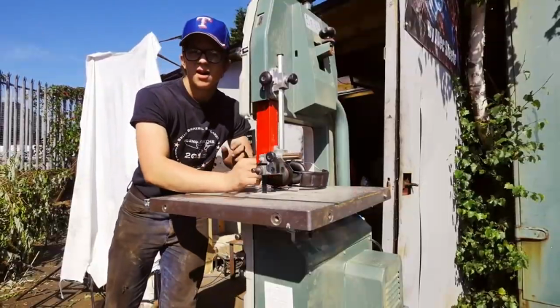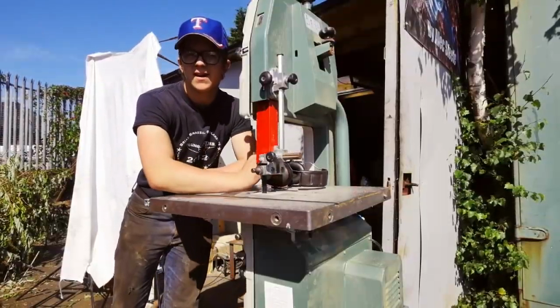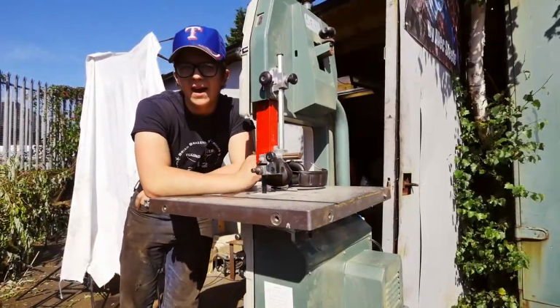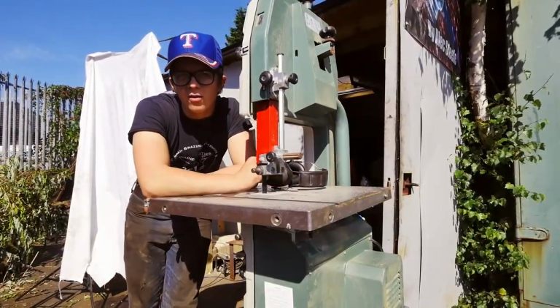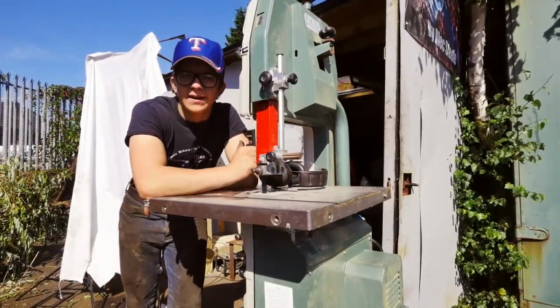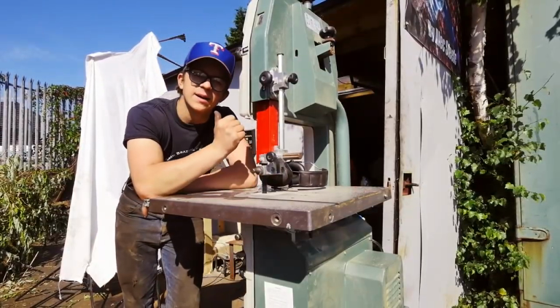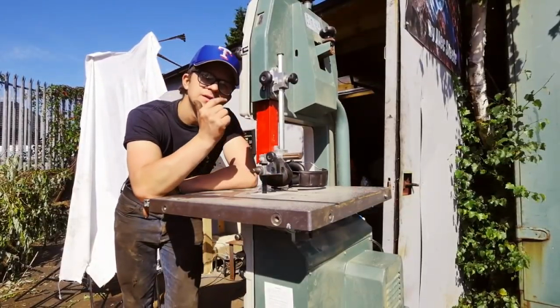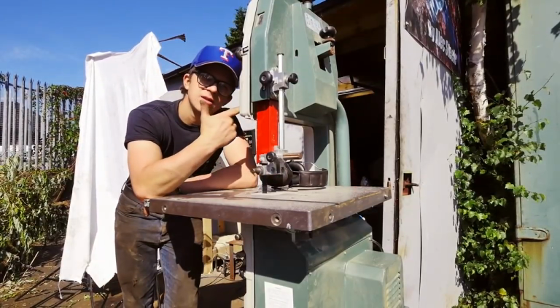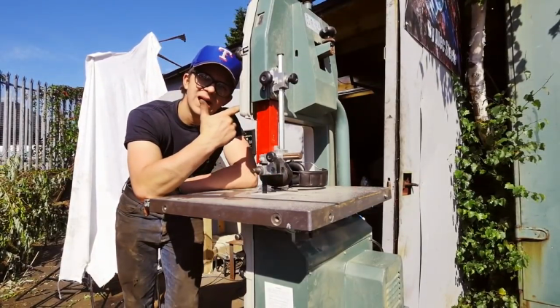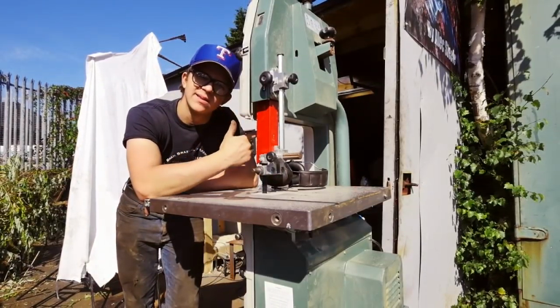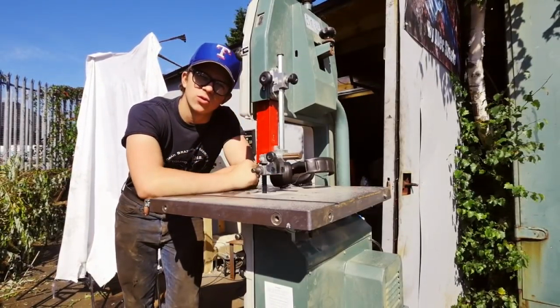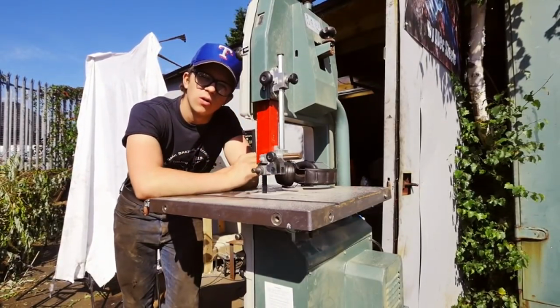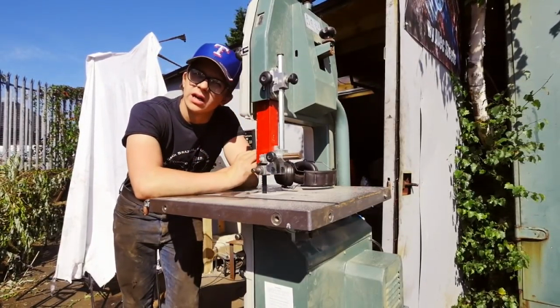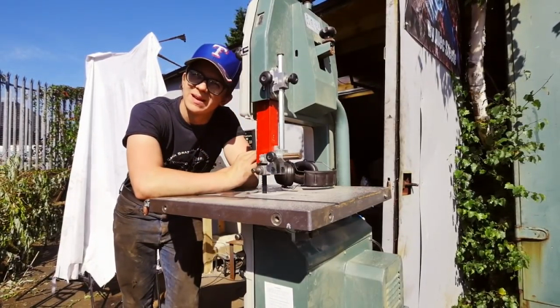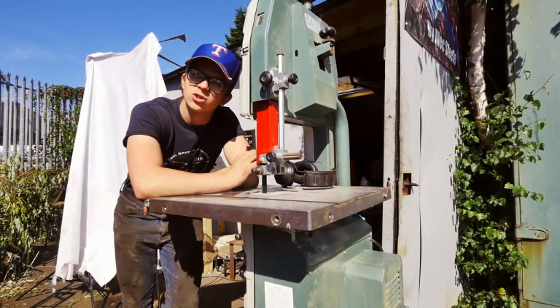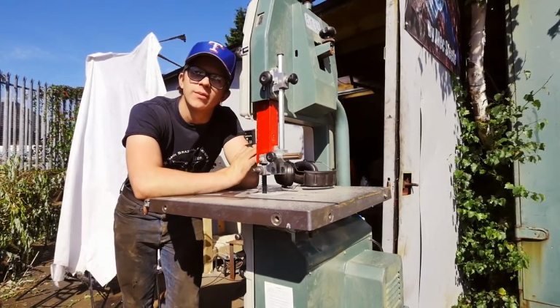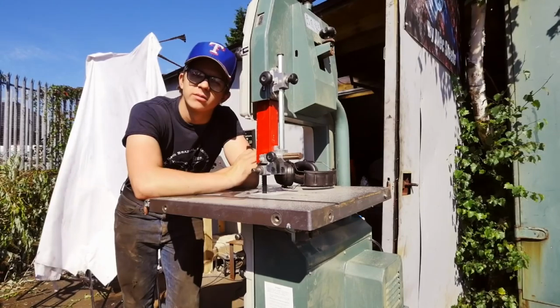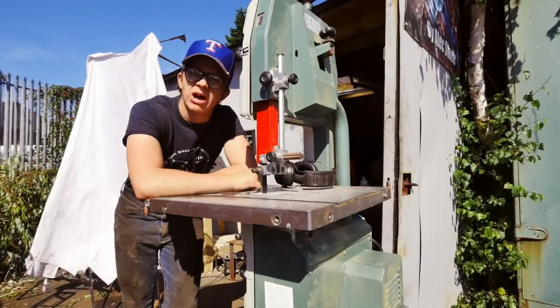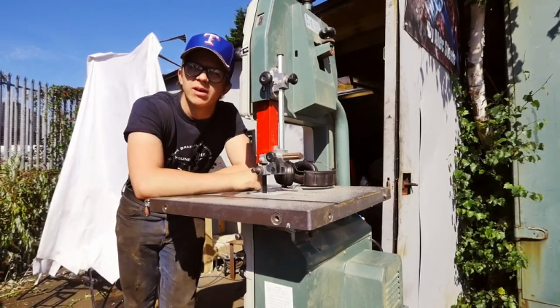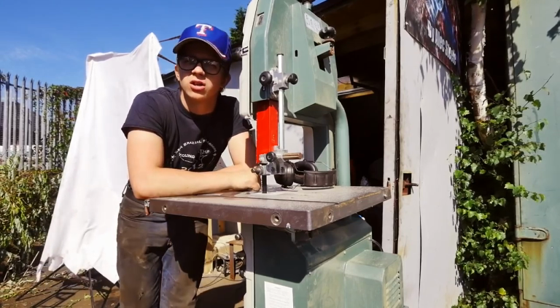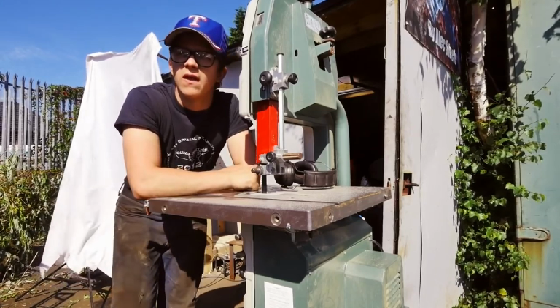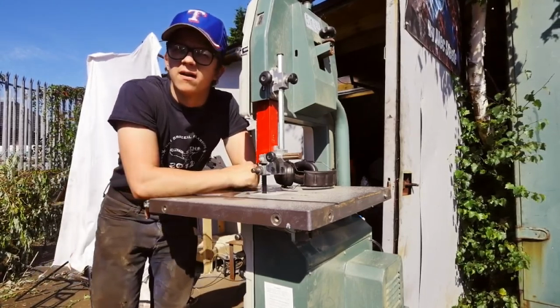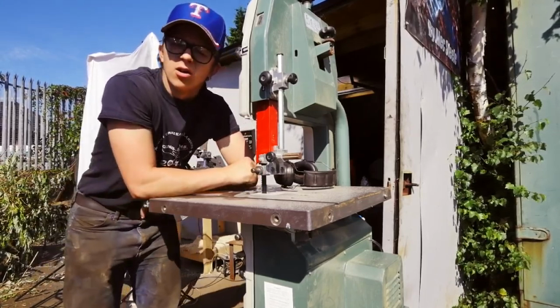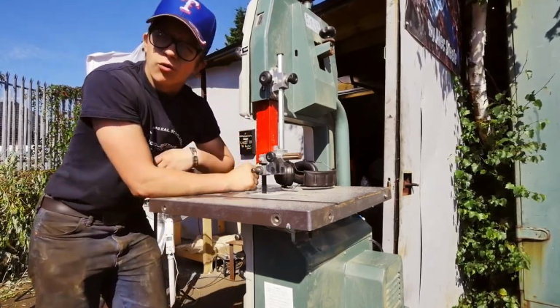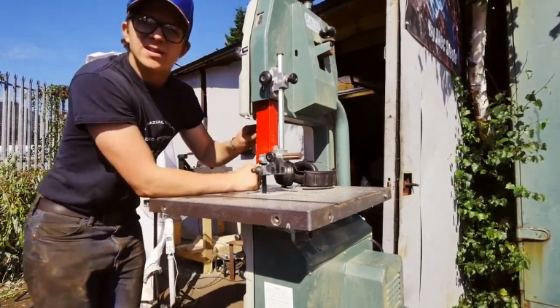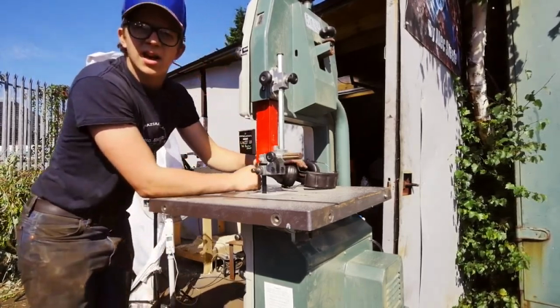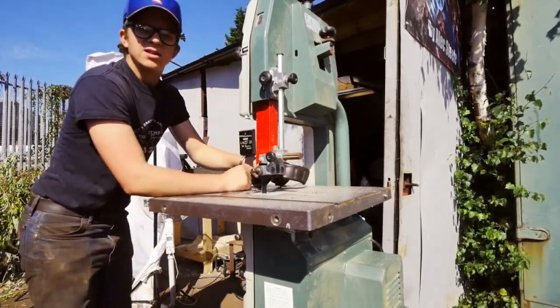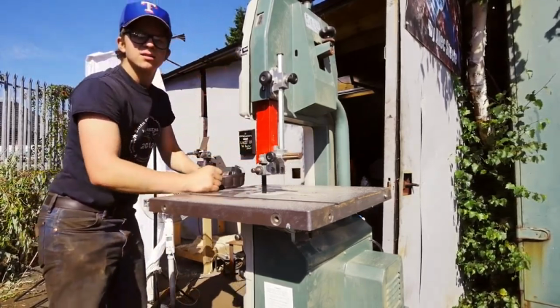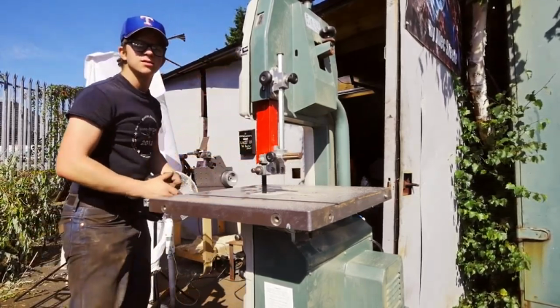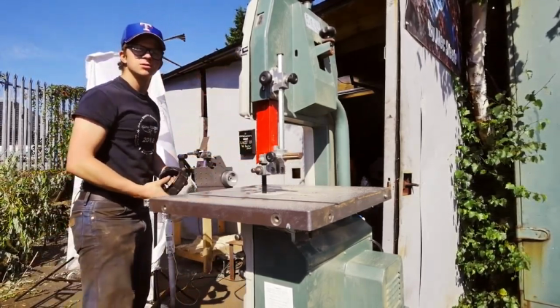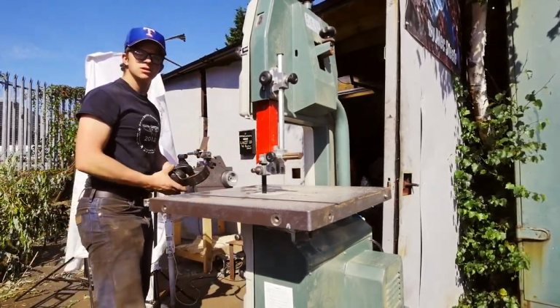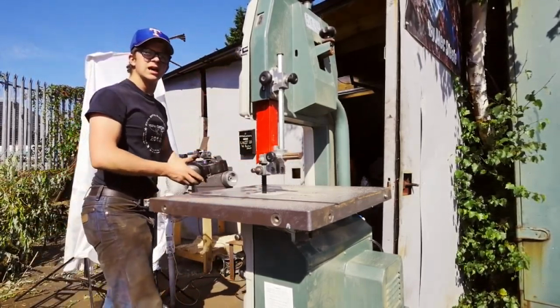Now I'm going to come over to the bandsaw and begin trimming them down to make sure they're the right size.